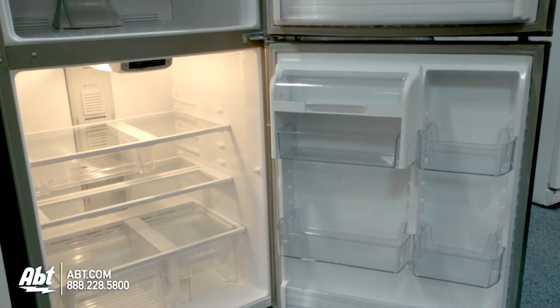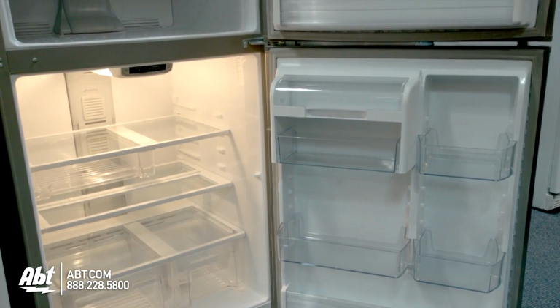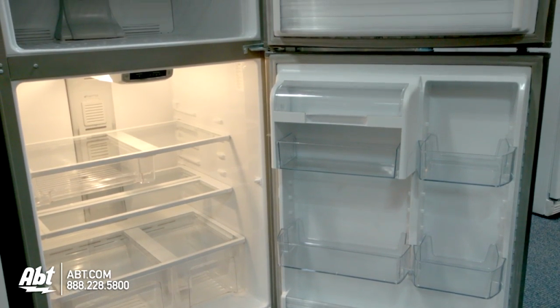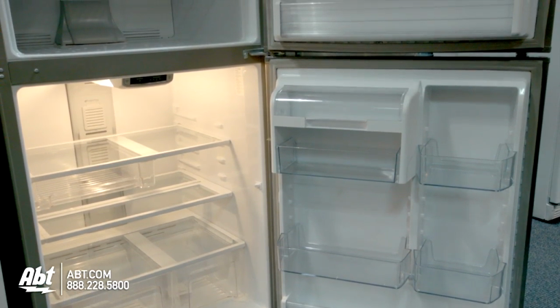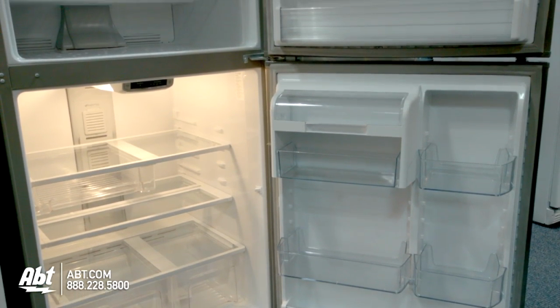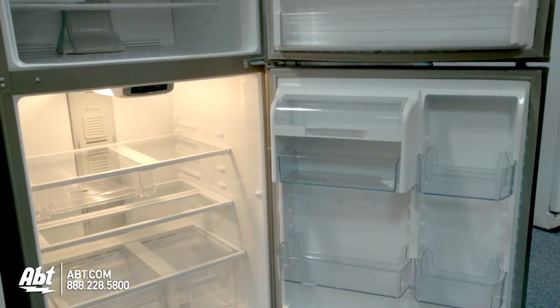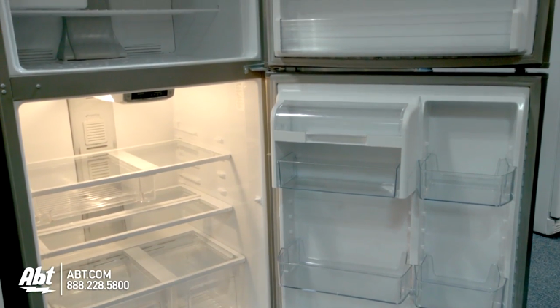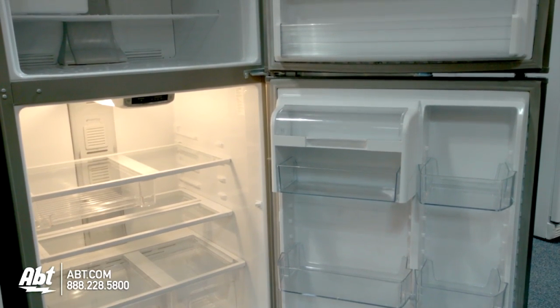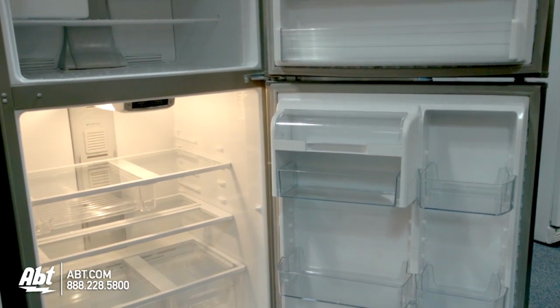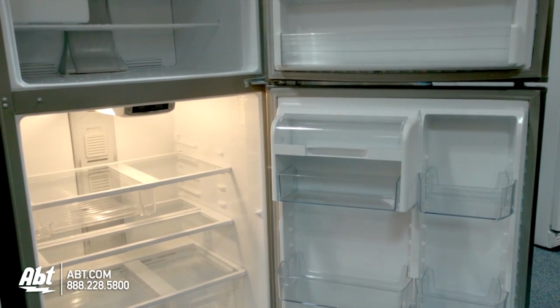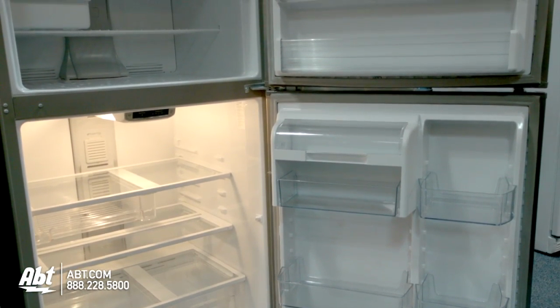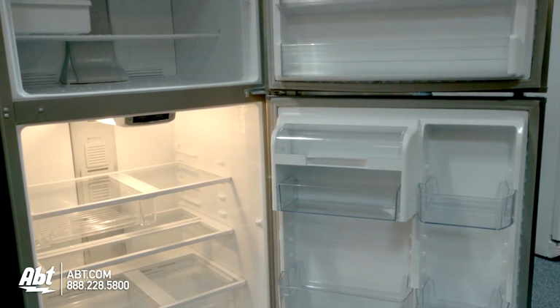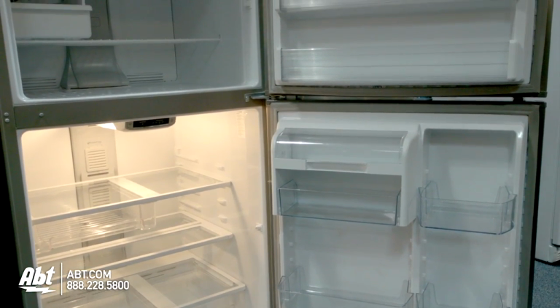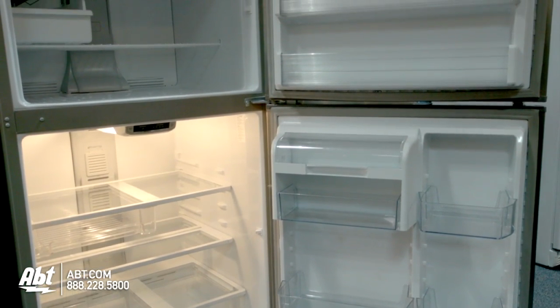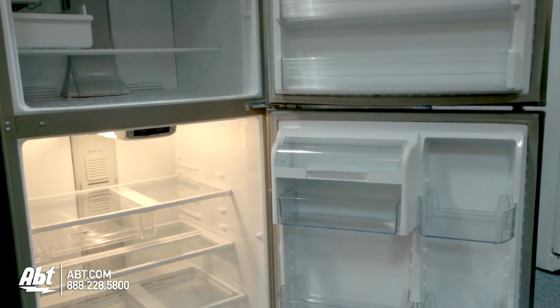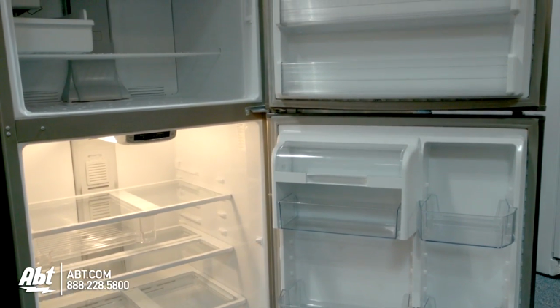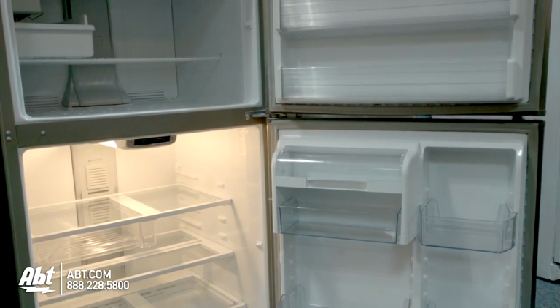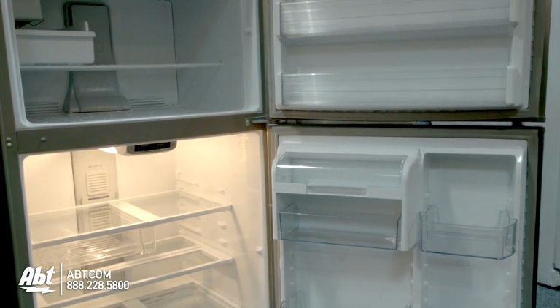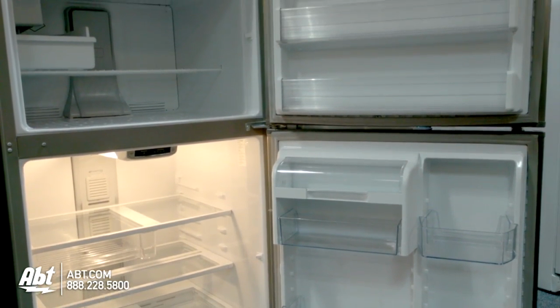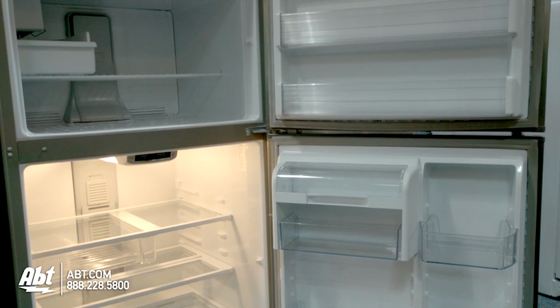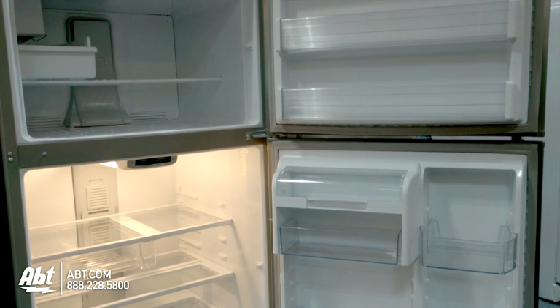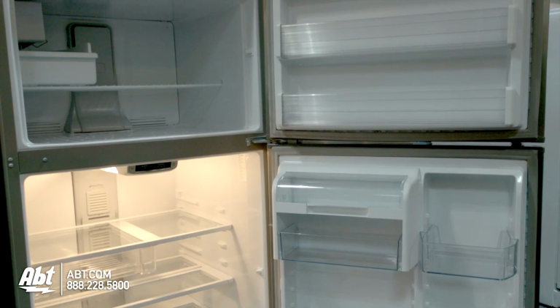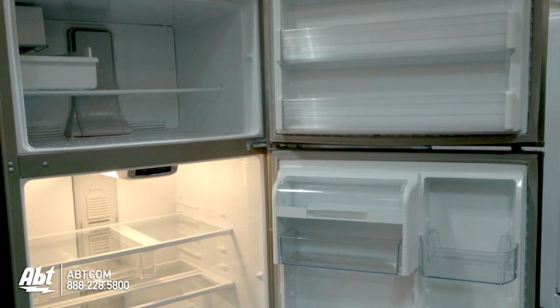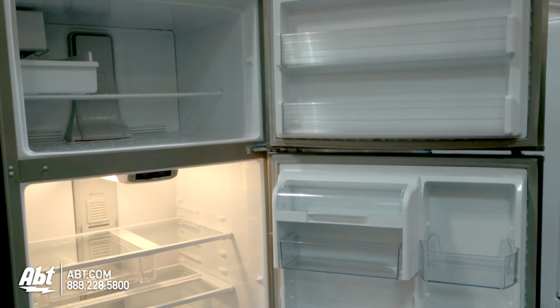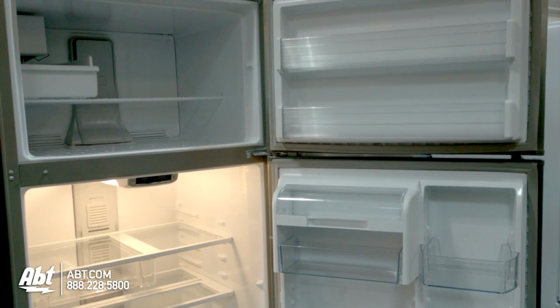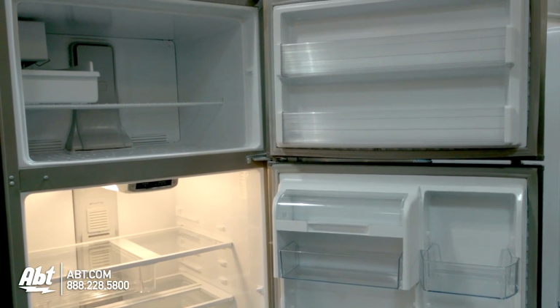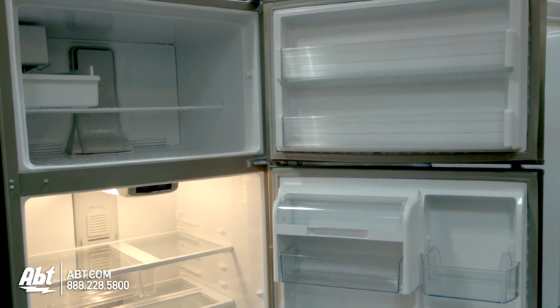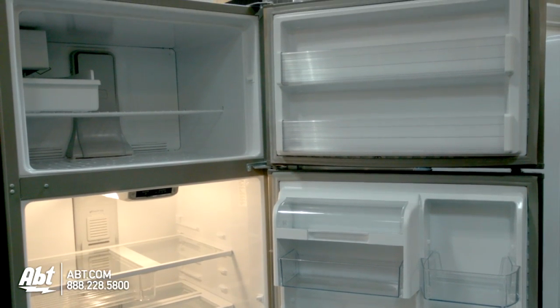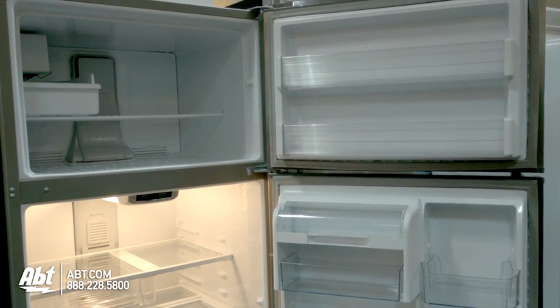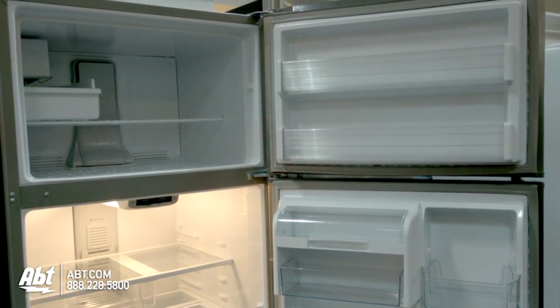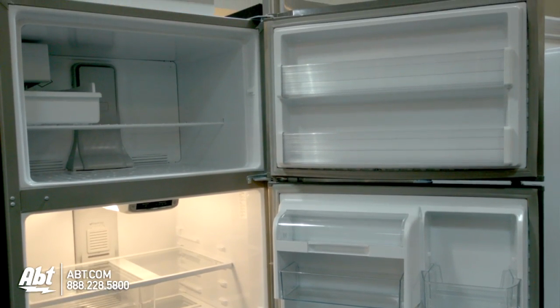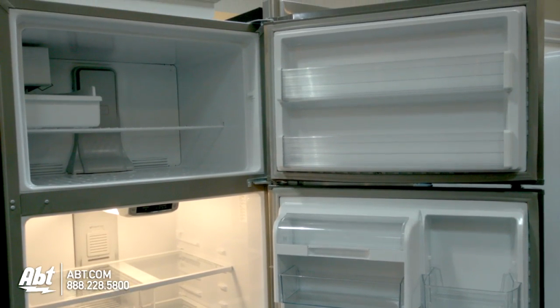This refrigerator holds 21.1 cubic feet of storage, is frost-free, and rated Energy Star.